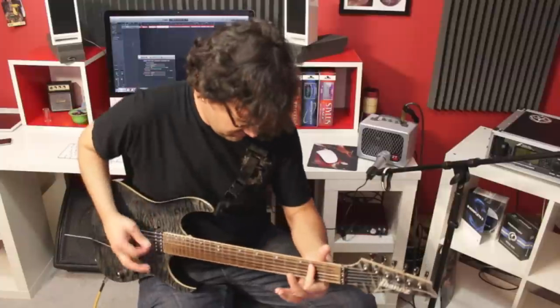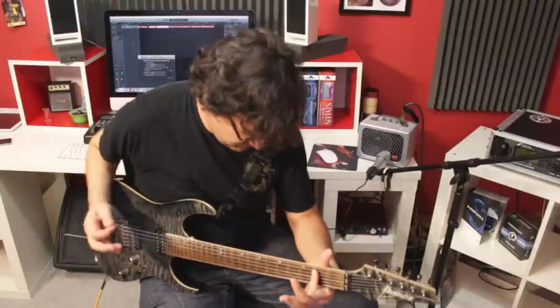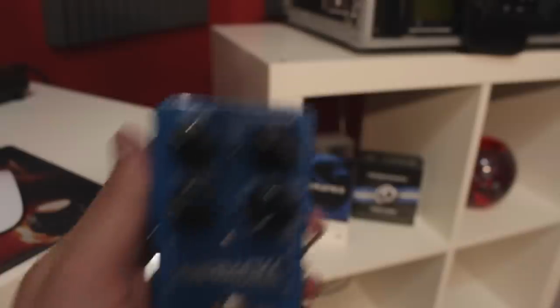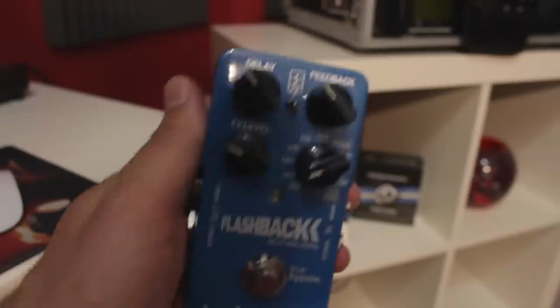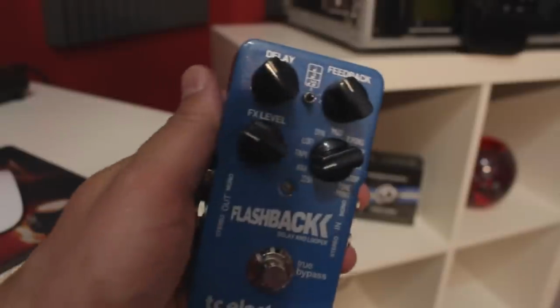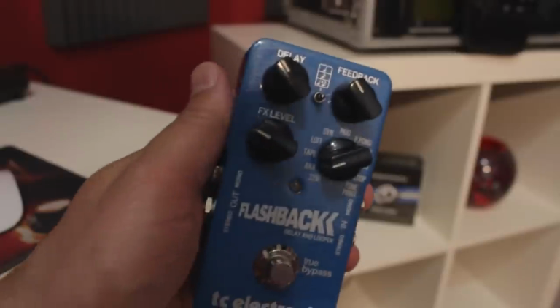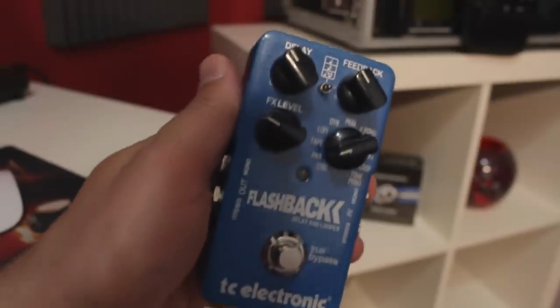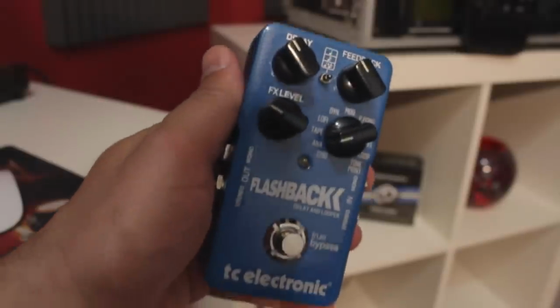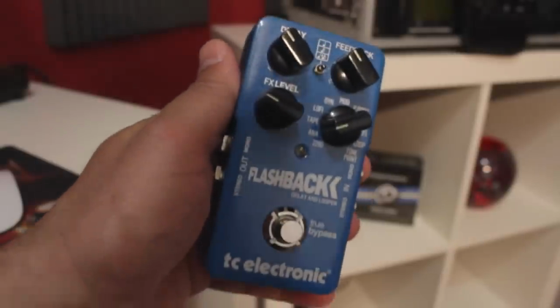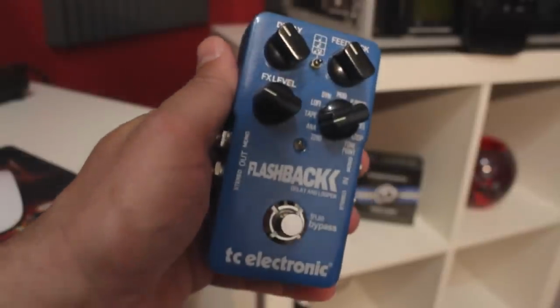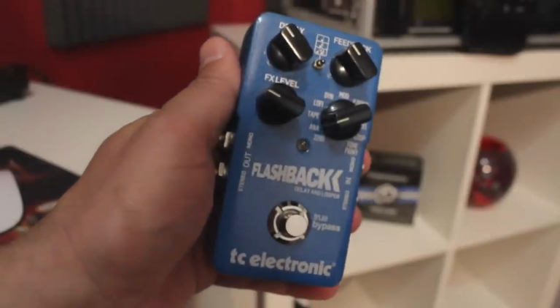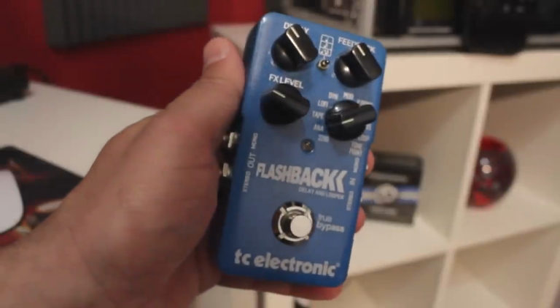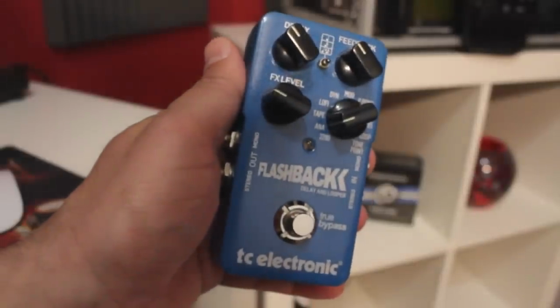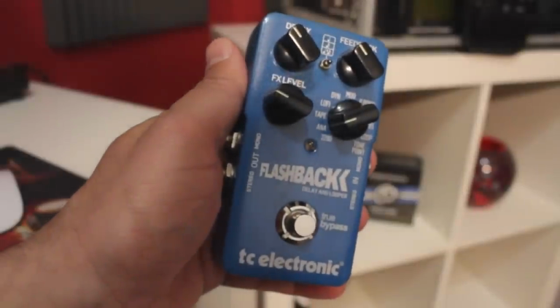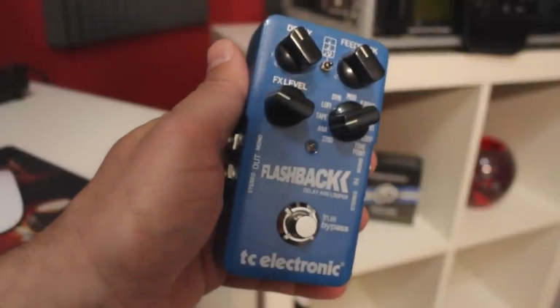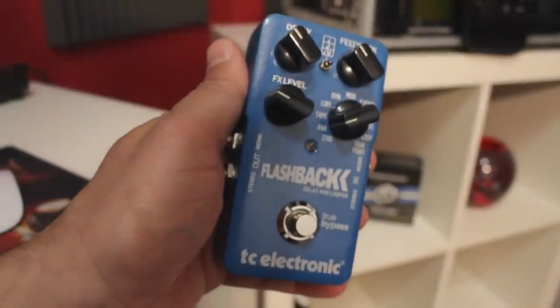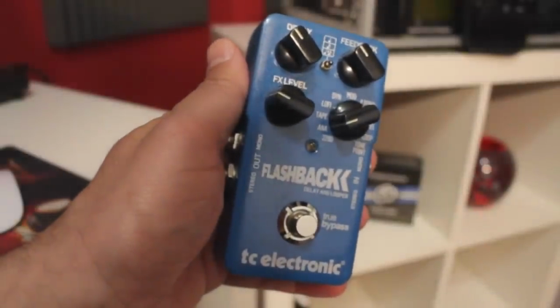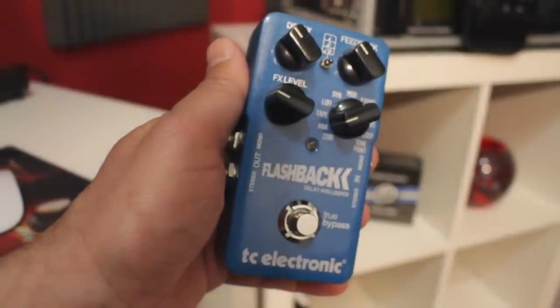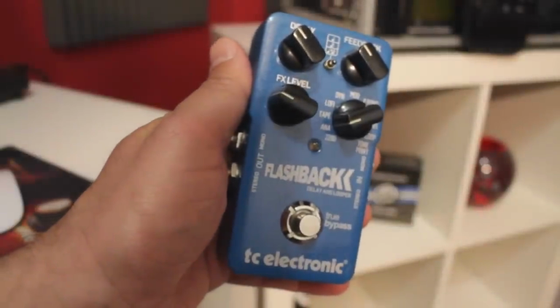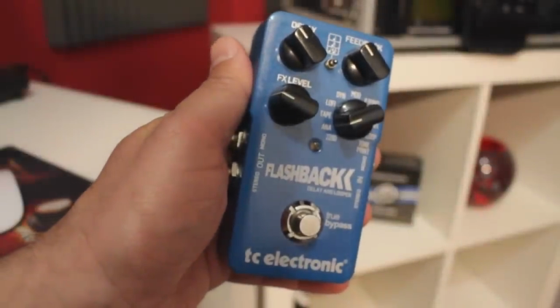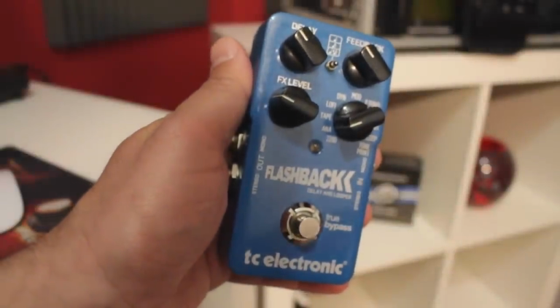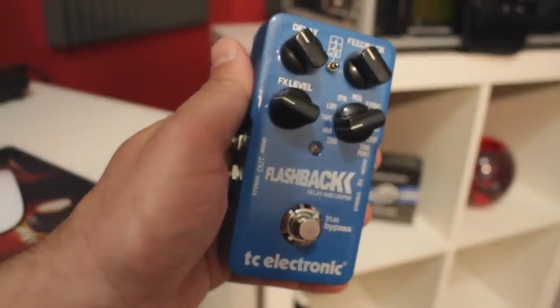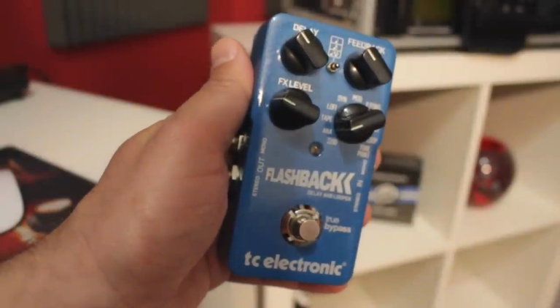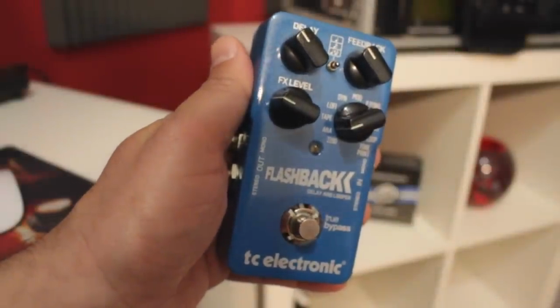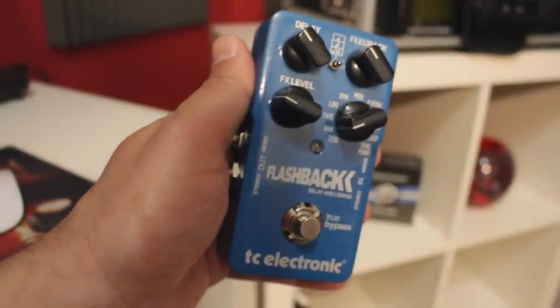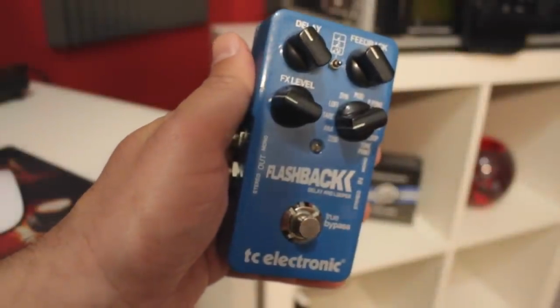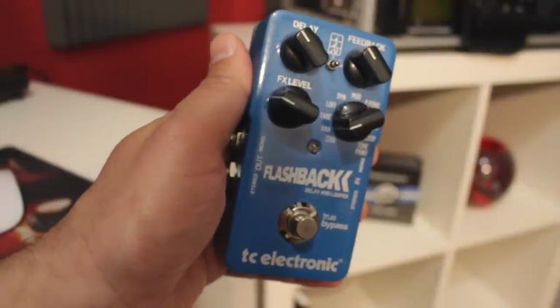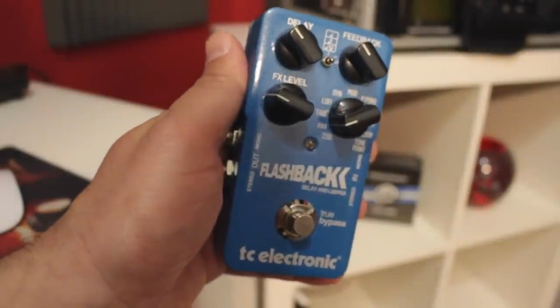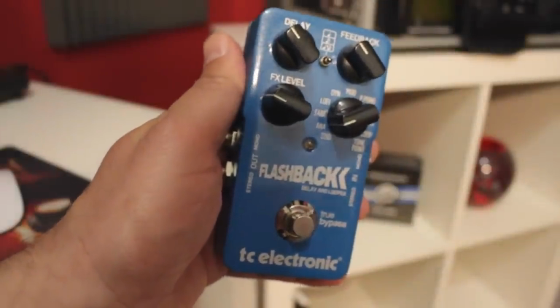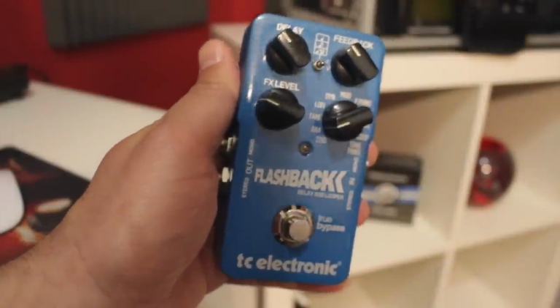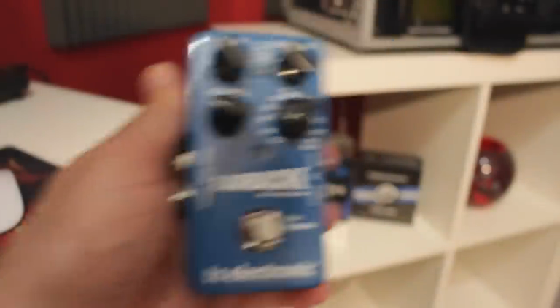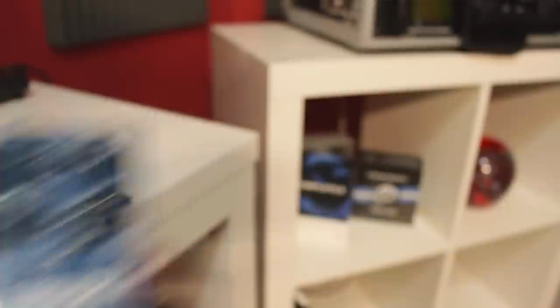And this is going into the Flashback delay — it's also a TC Electronic pedal.